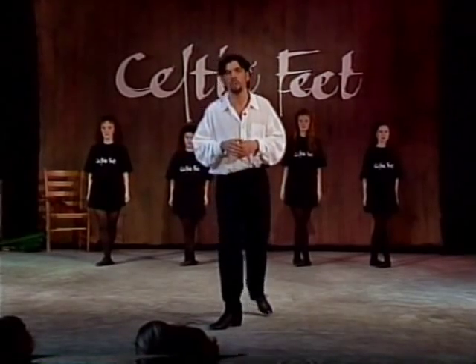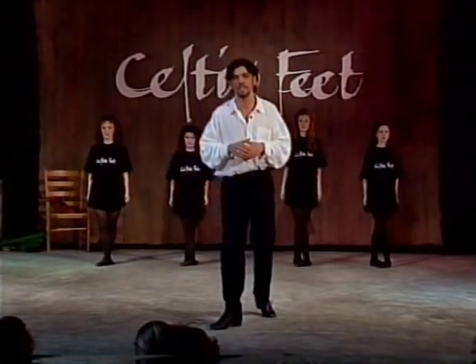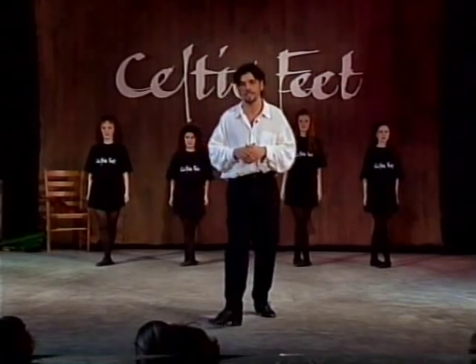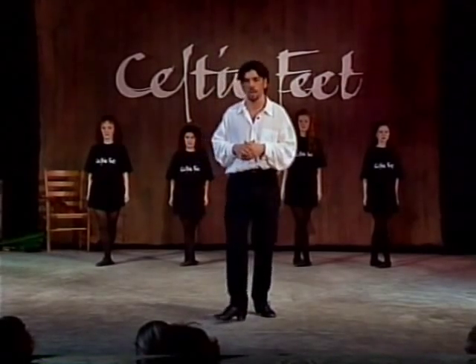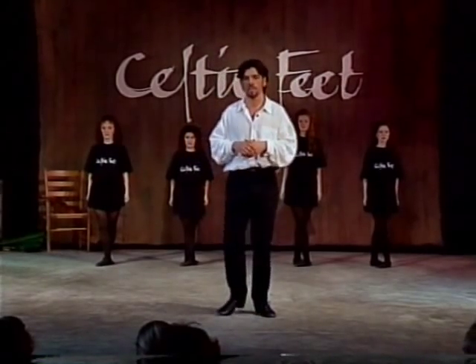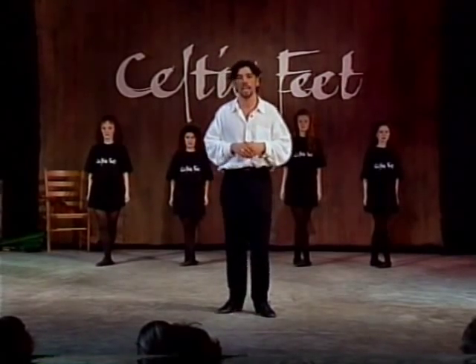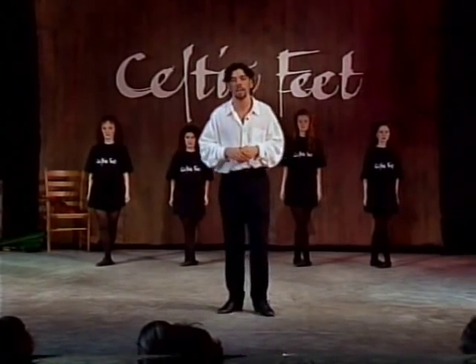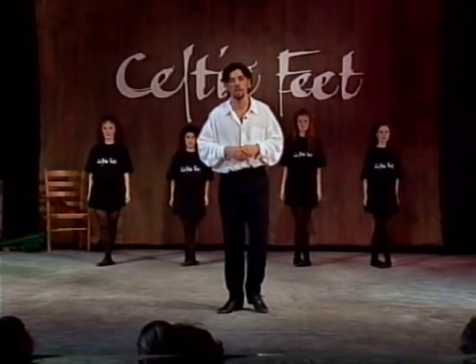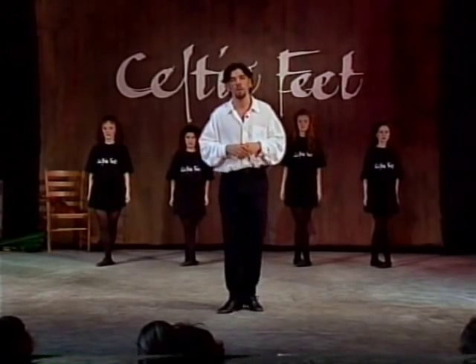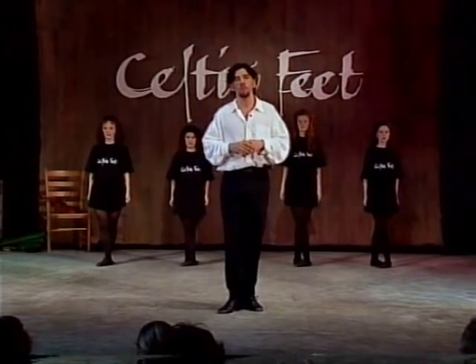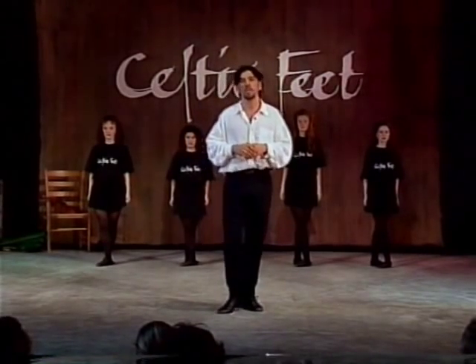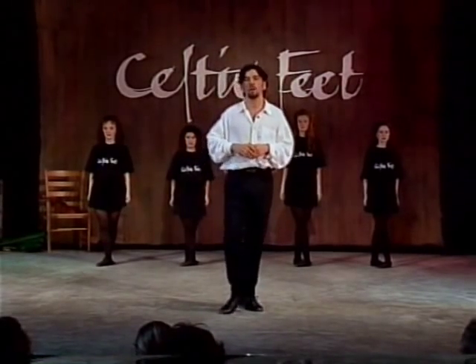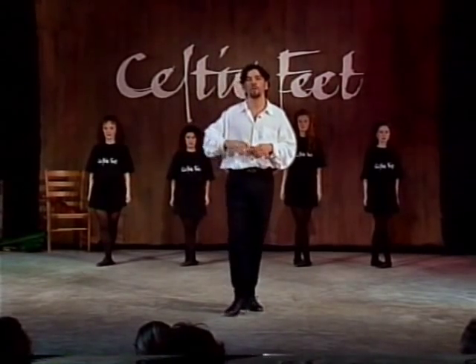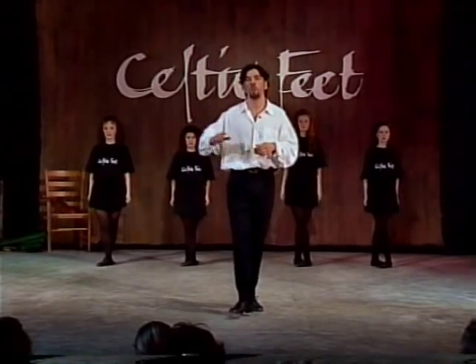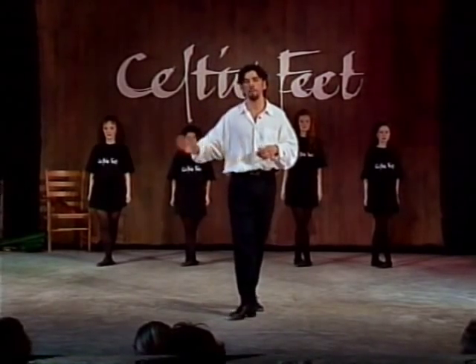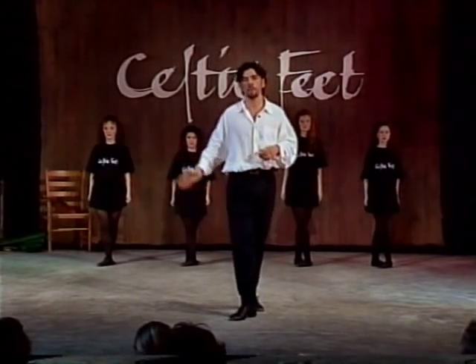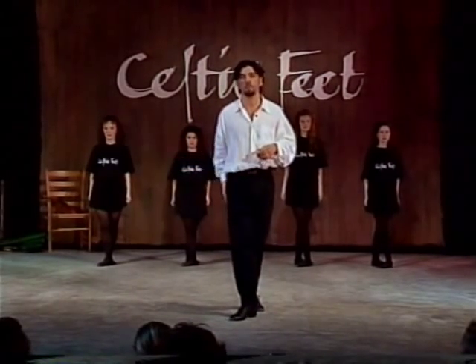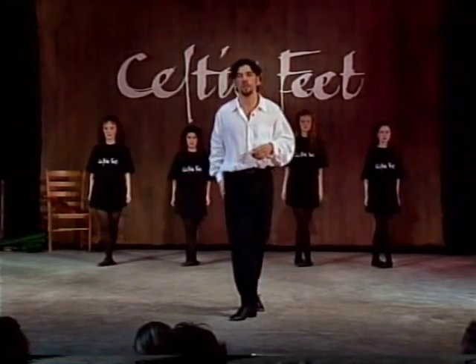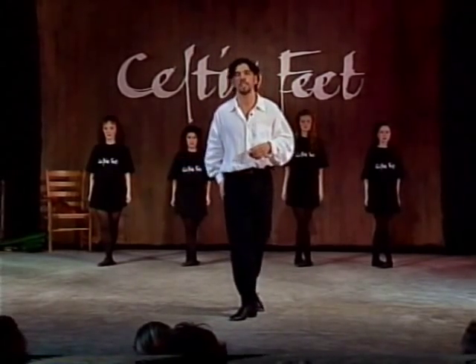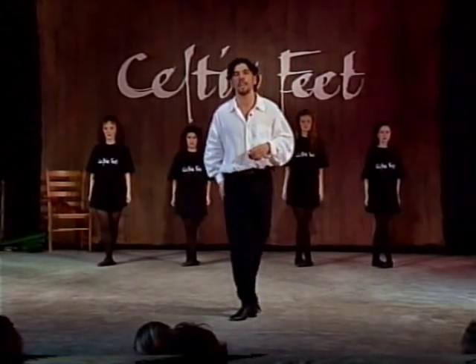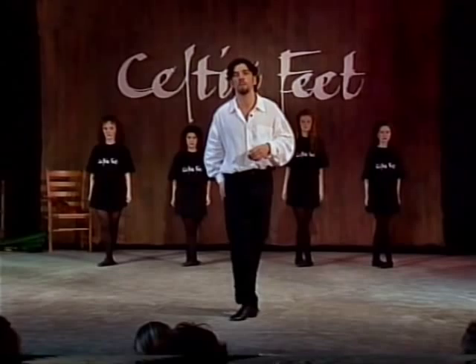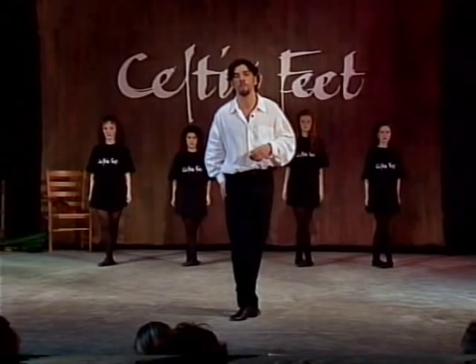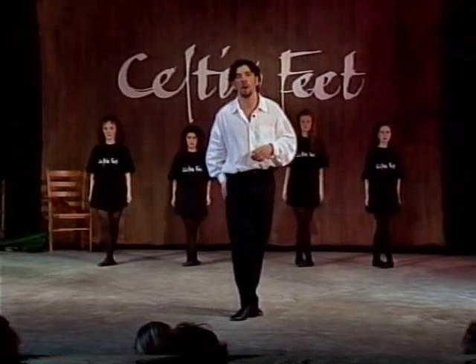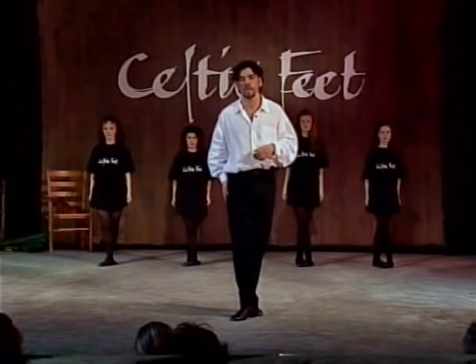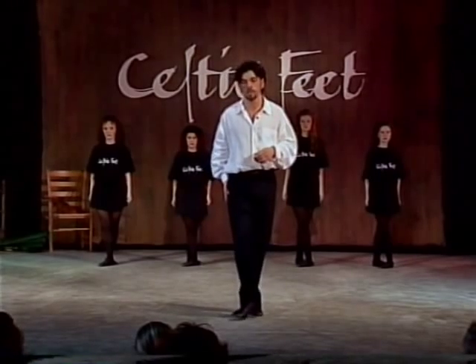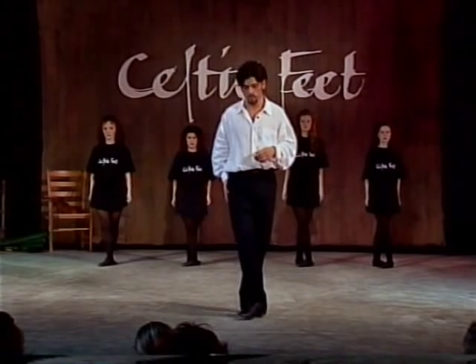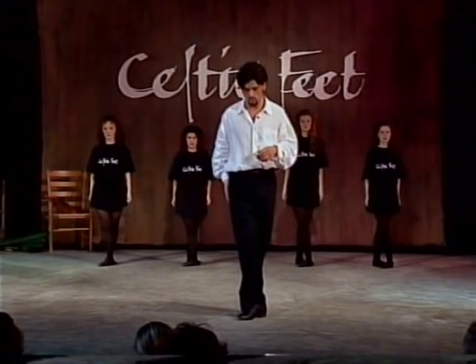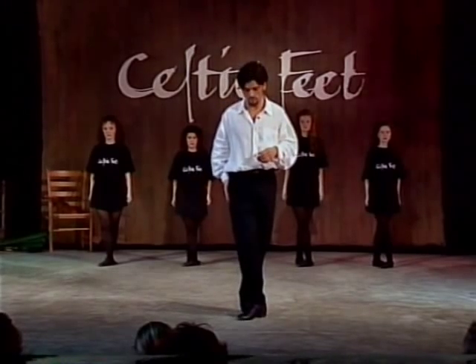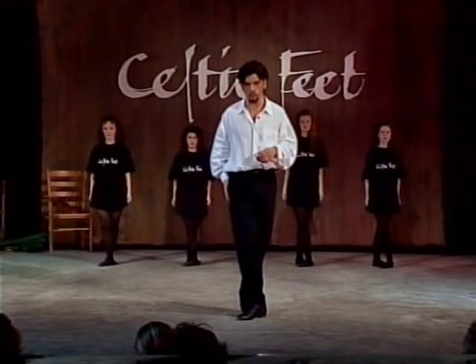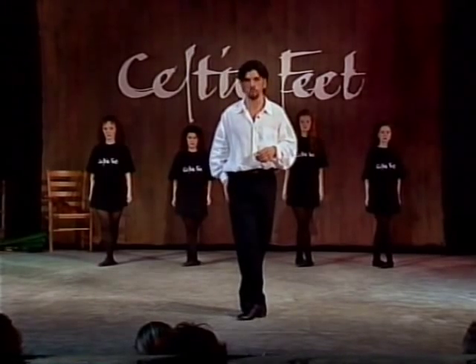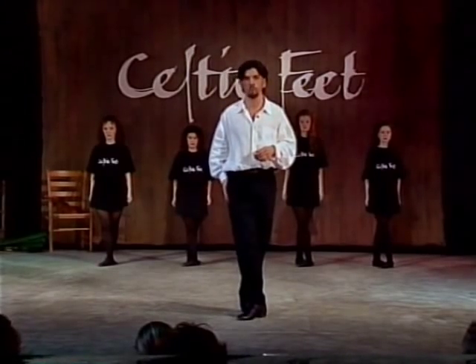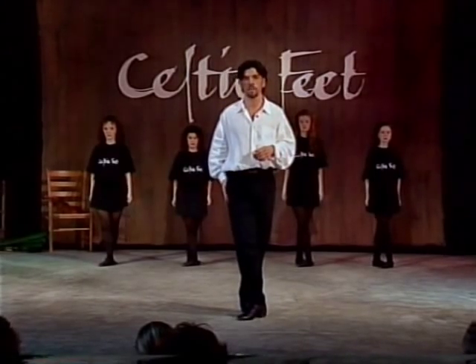We're ready to start. Again, we're starting with the right foot in front and the left foot behind, crossed over in front.